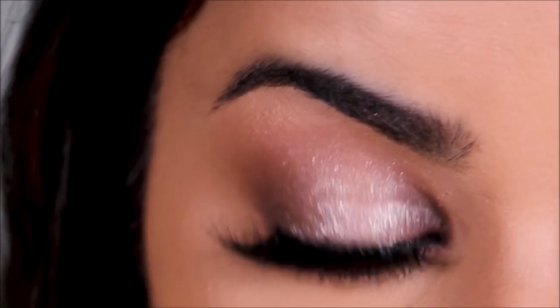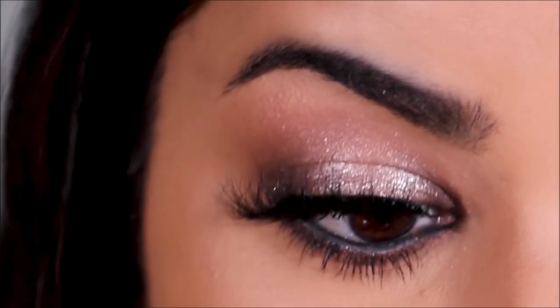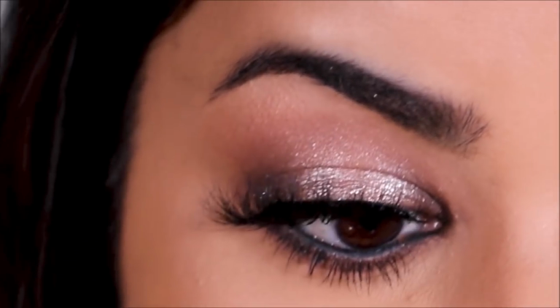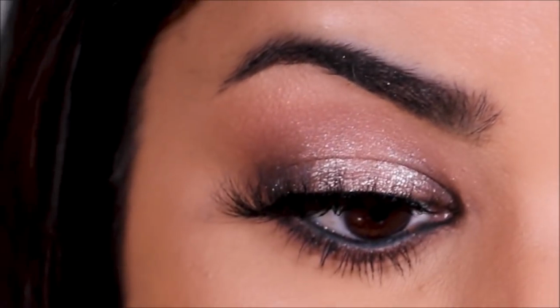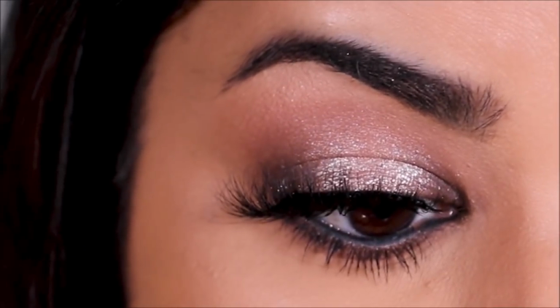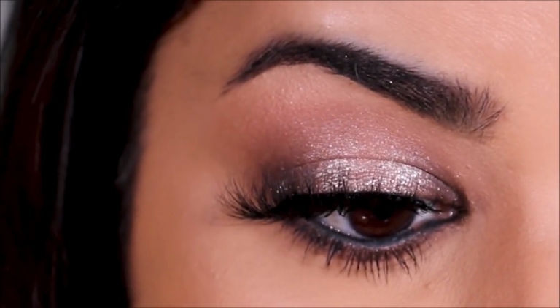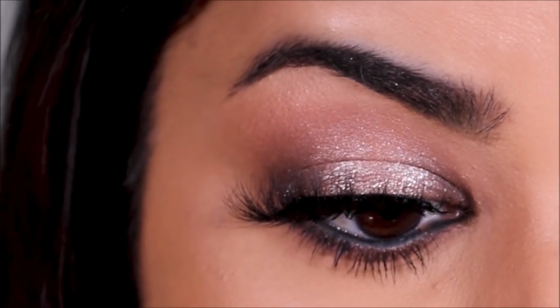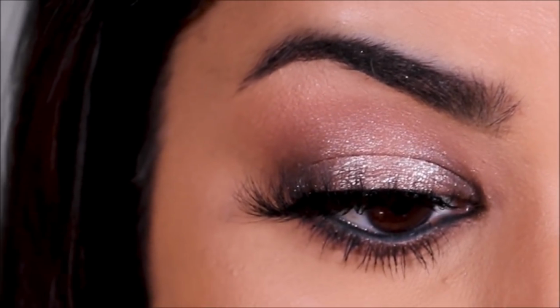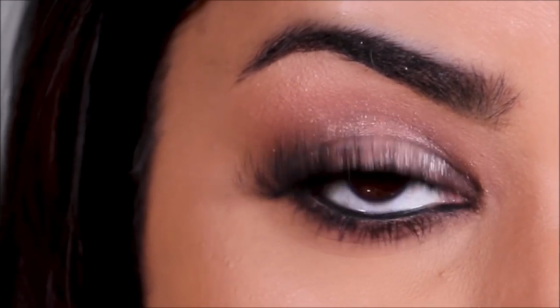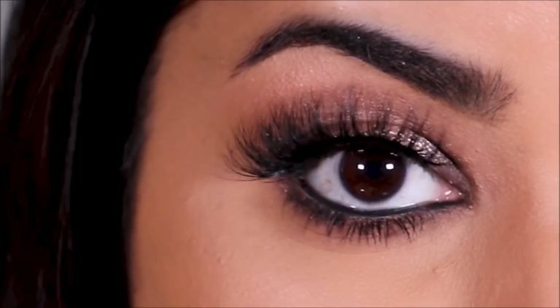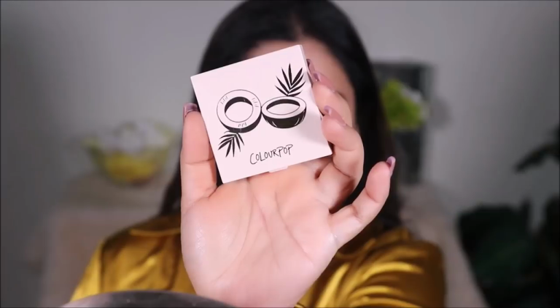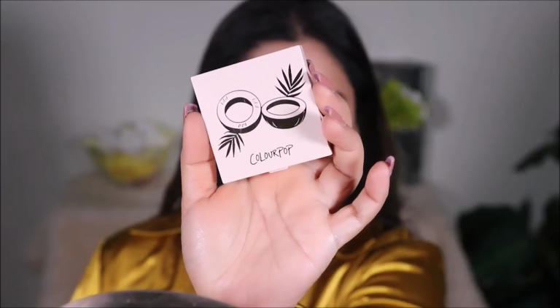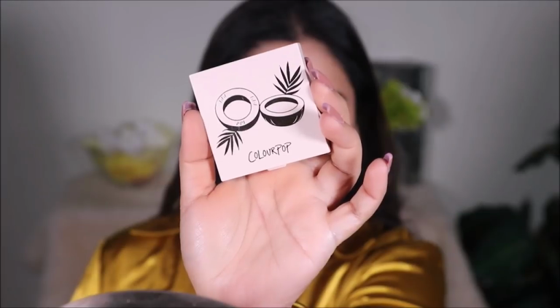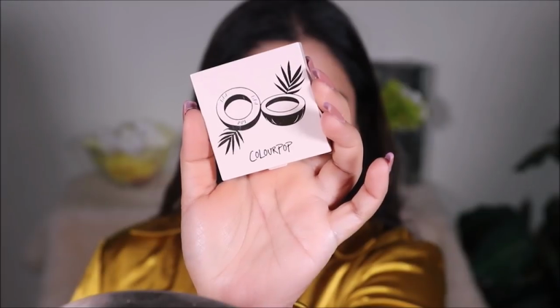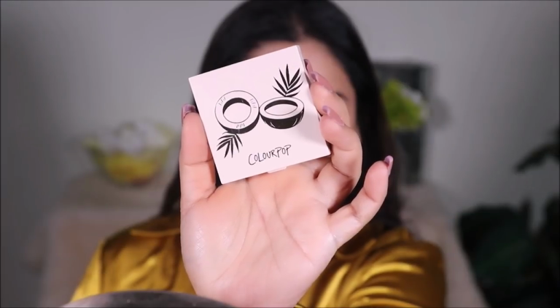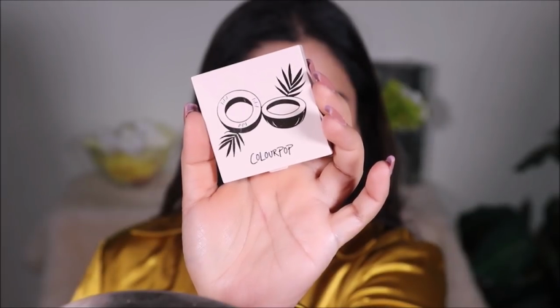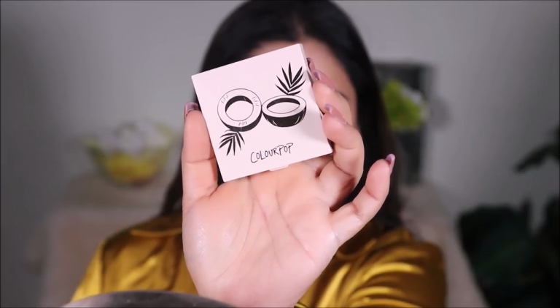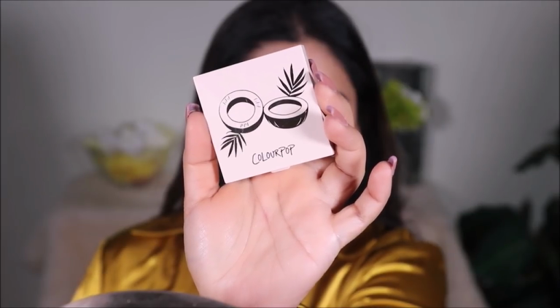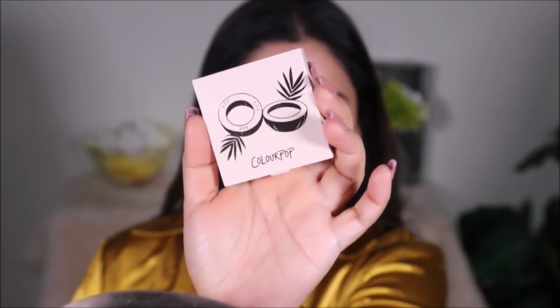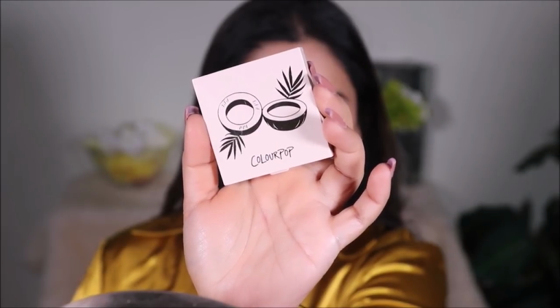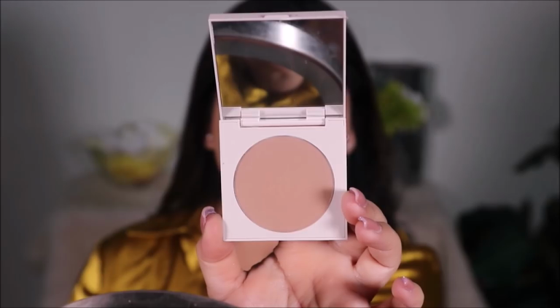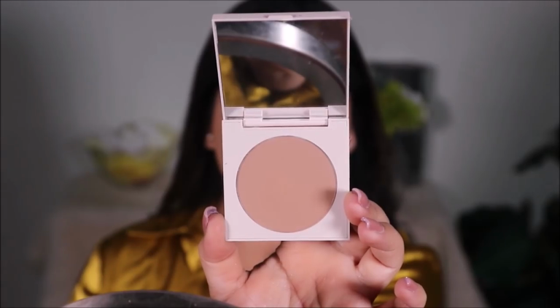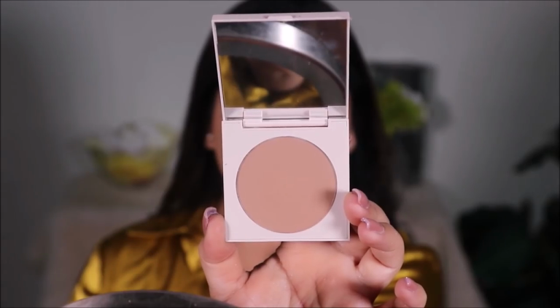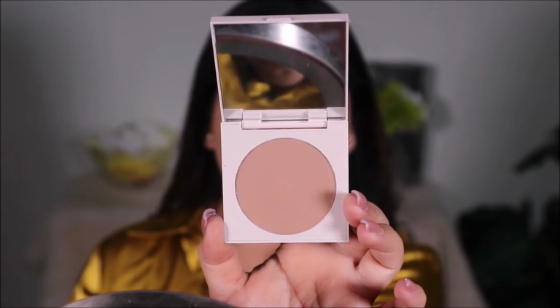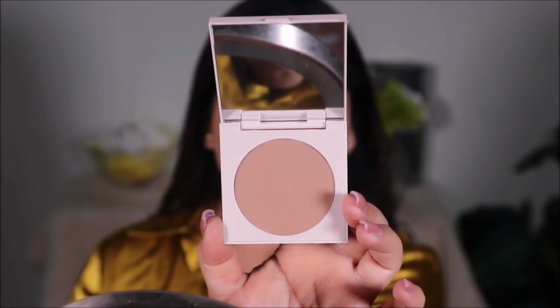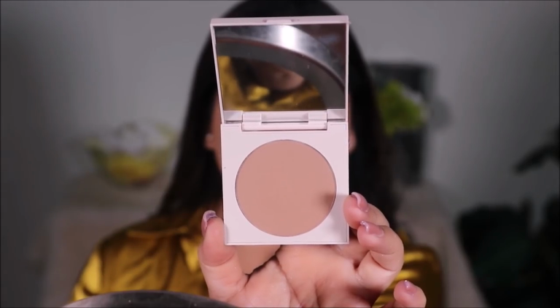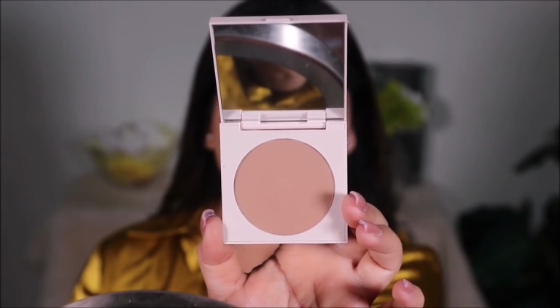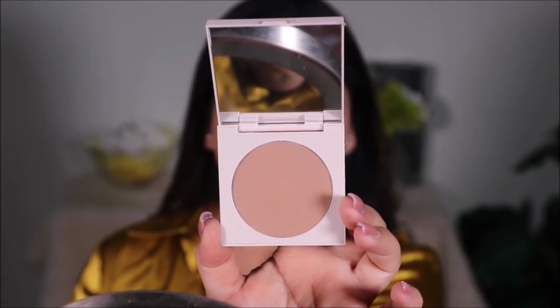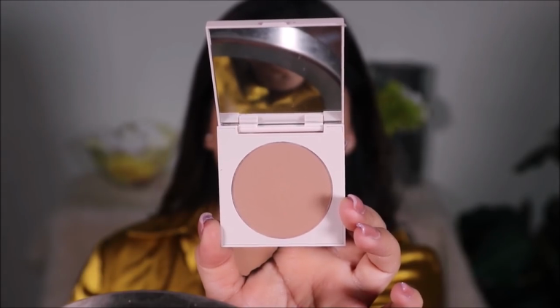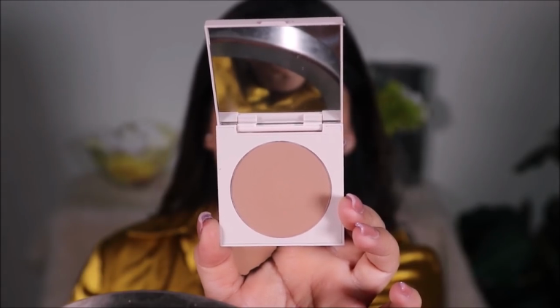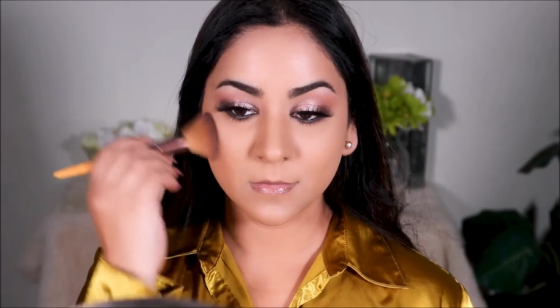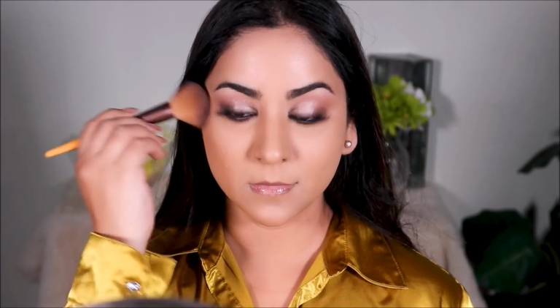To add some warmth to my face, I'm using Coconut Breeze, a pressed bronzer from ColourPop.